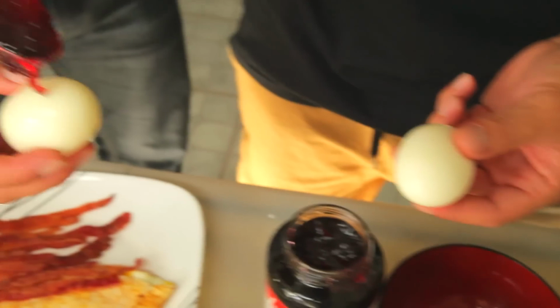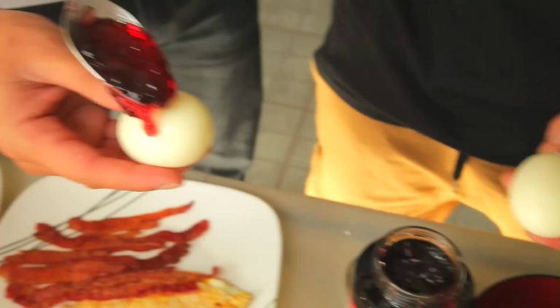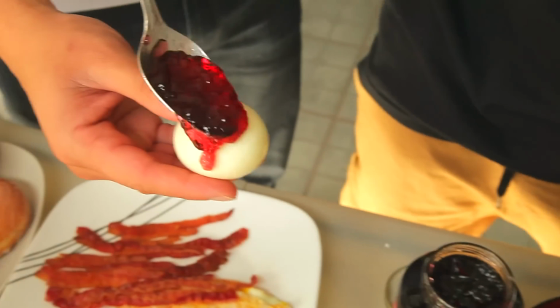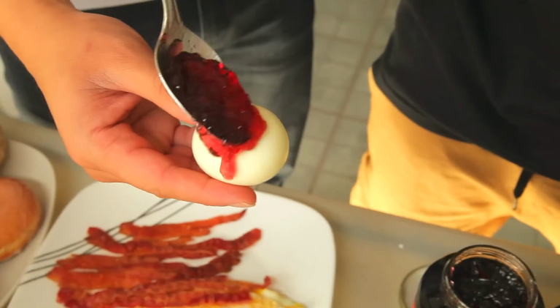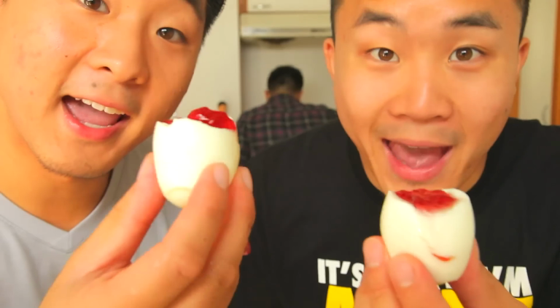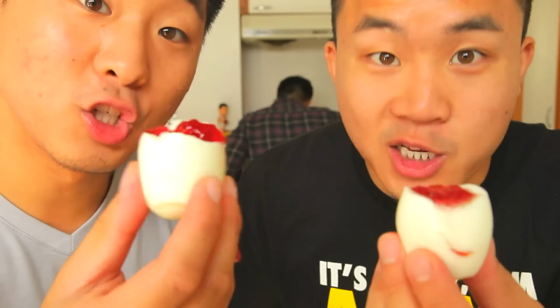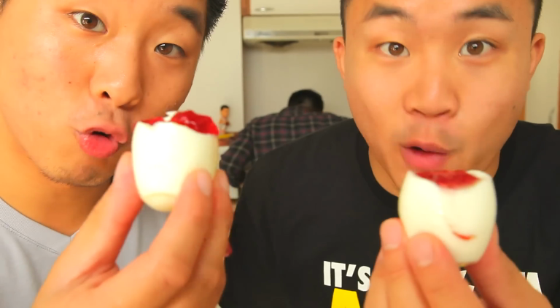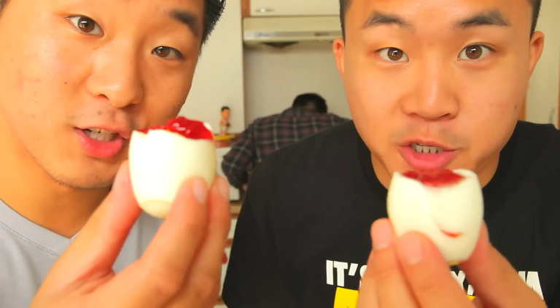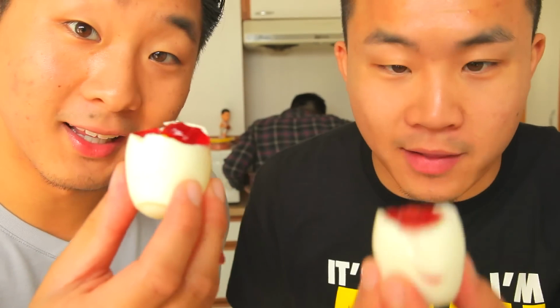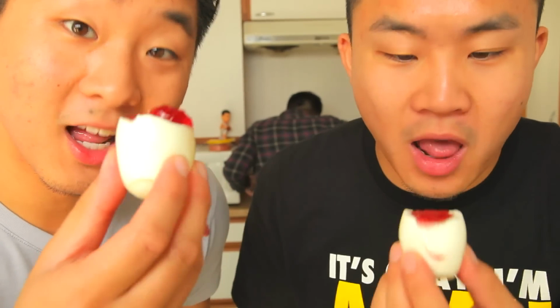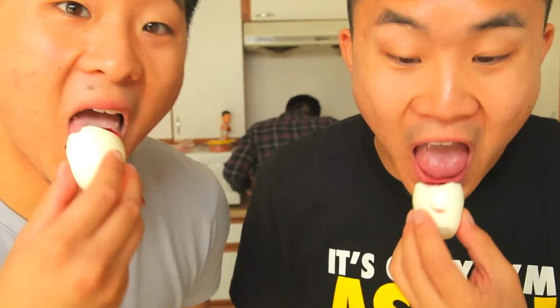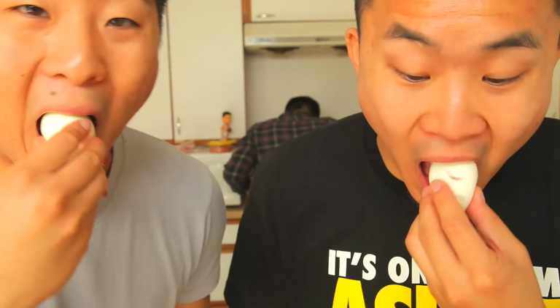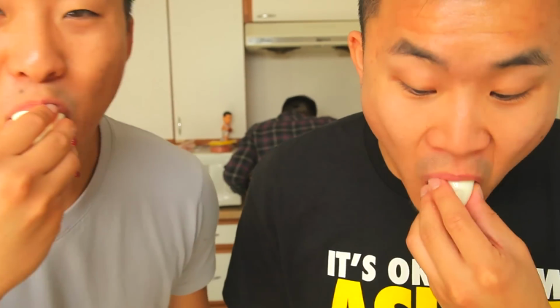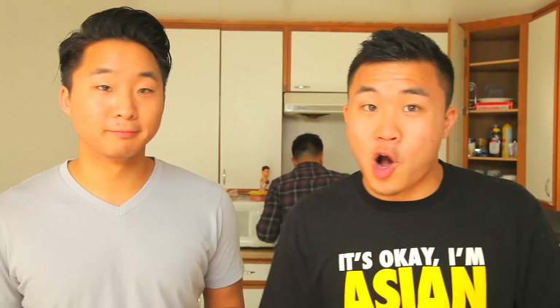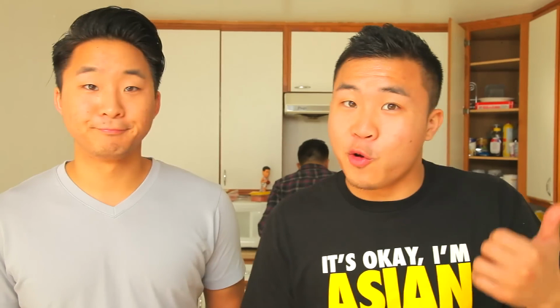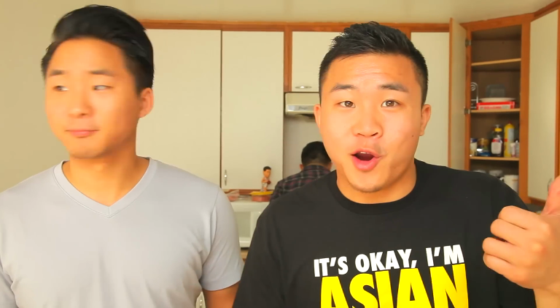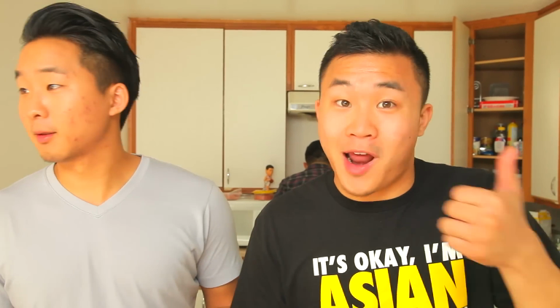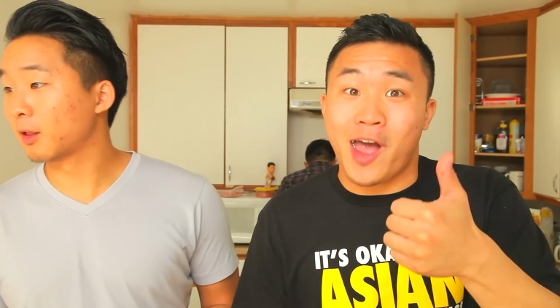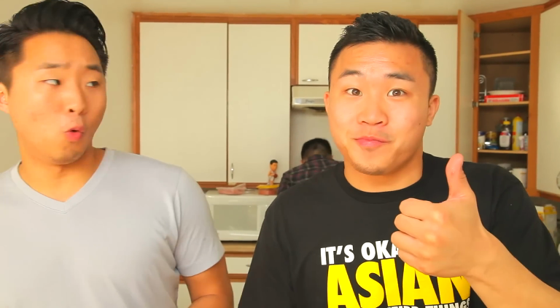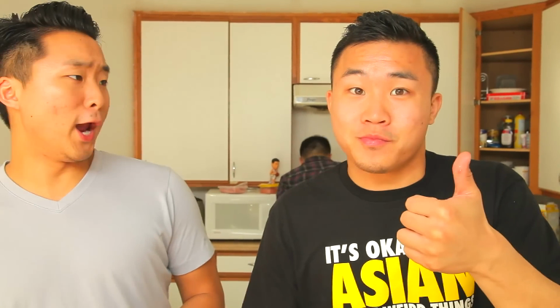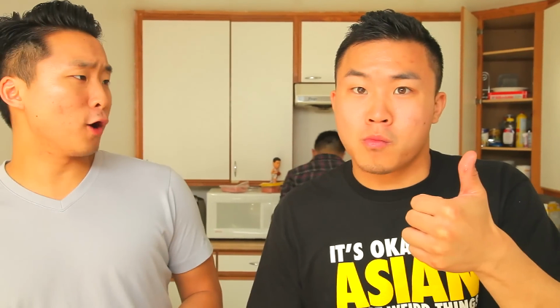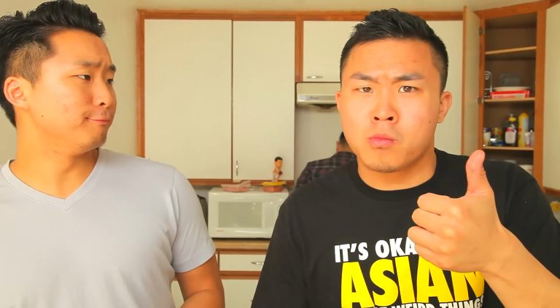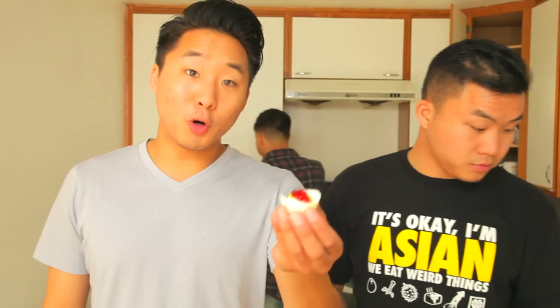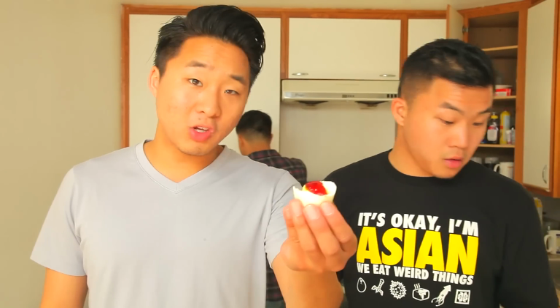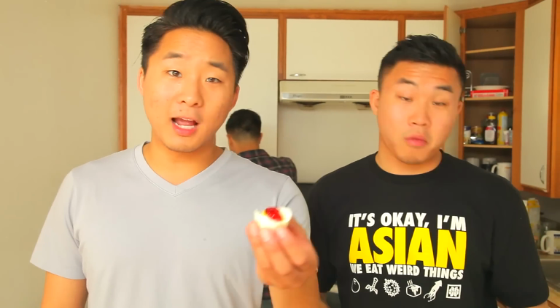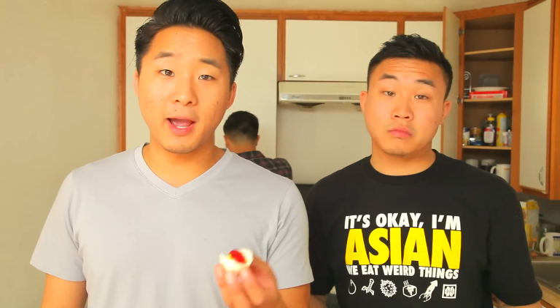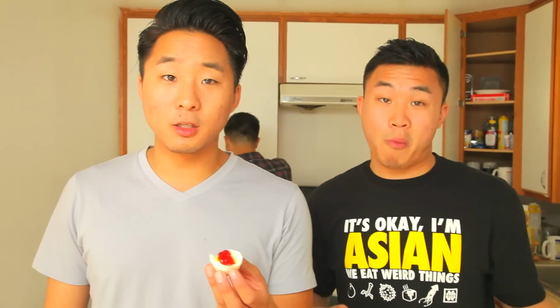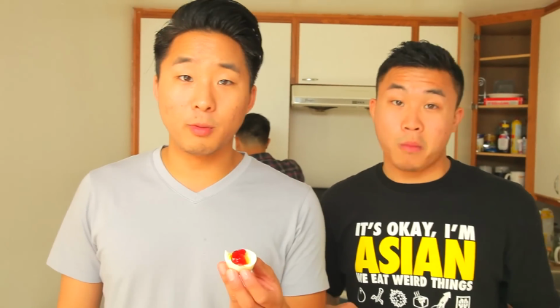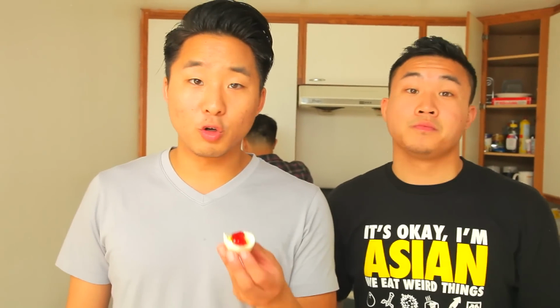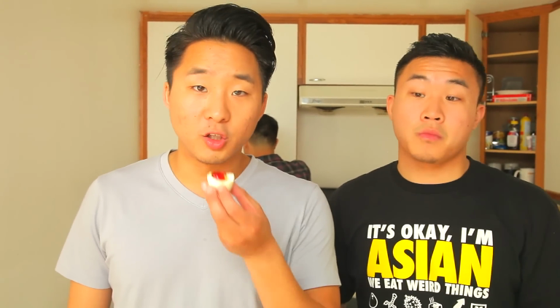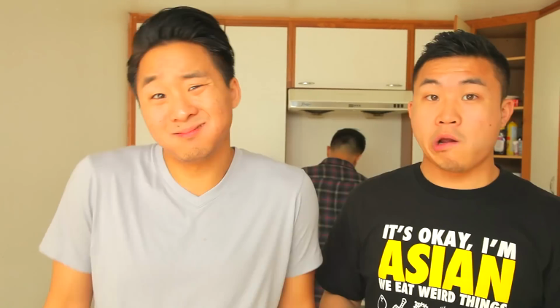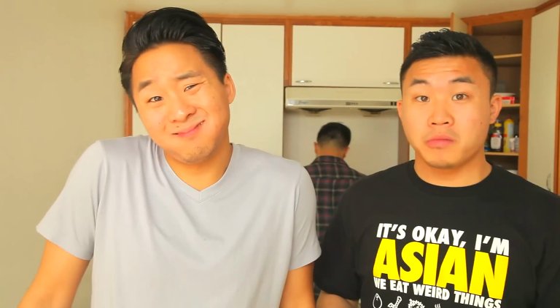Hit me. Eggs. Grape jelly. Call me weird, but I like it. Weird. Personally, I like my eggs a little bit more saltier.